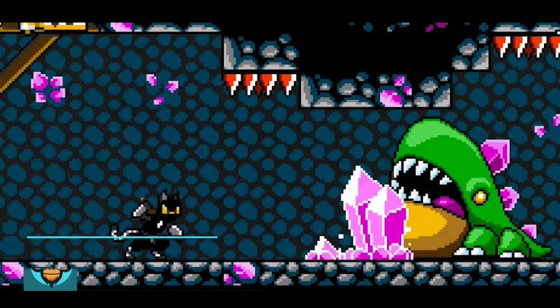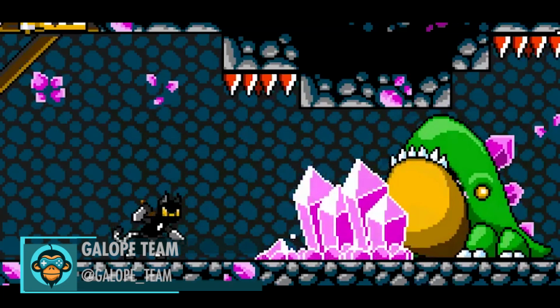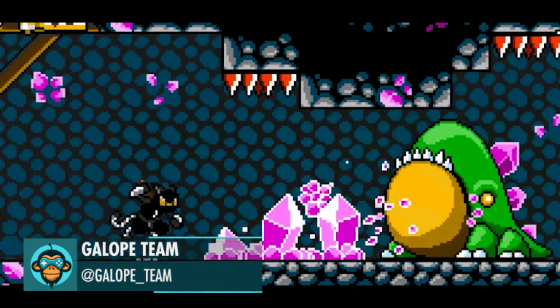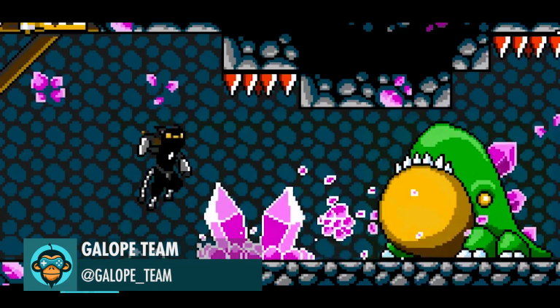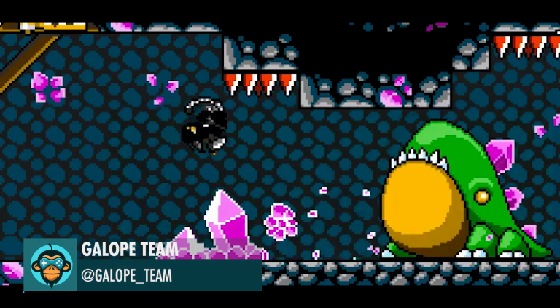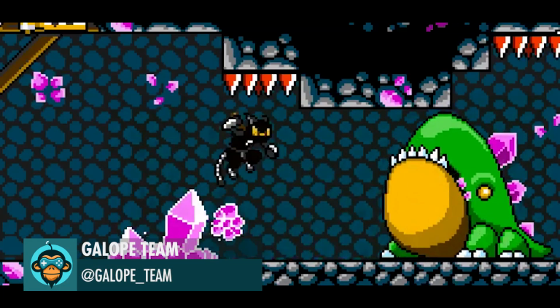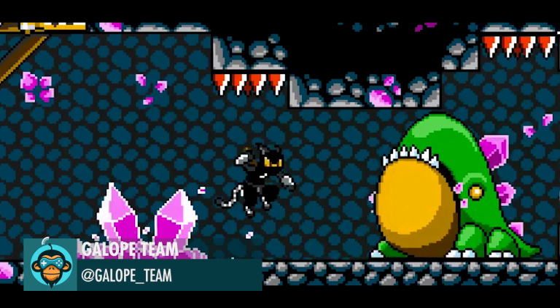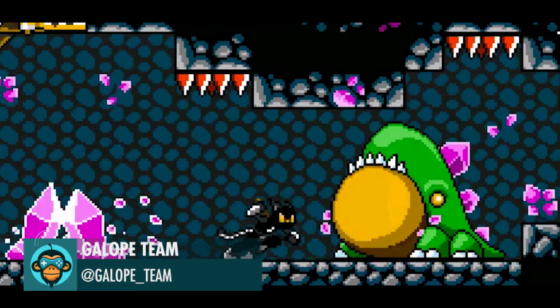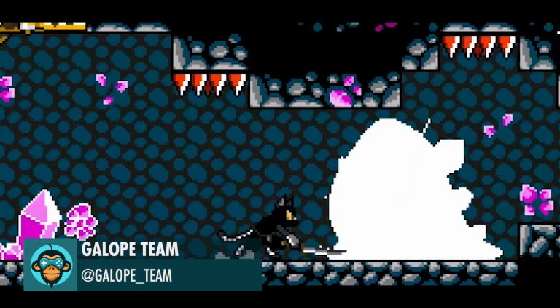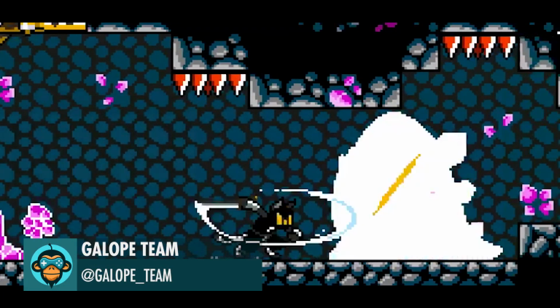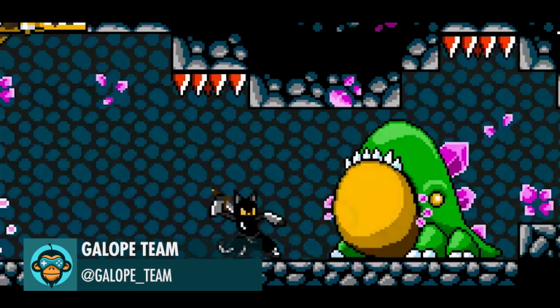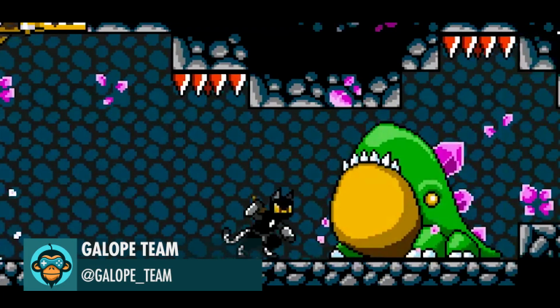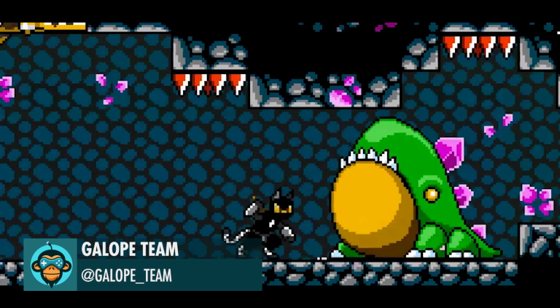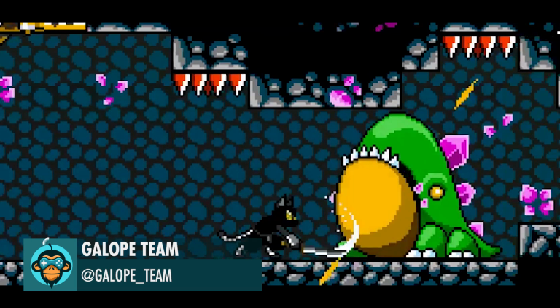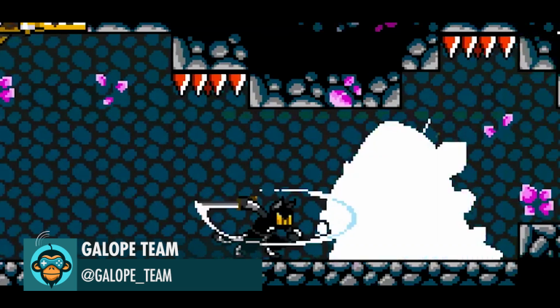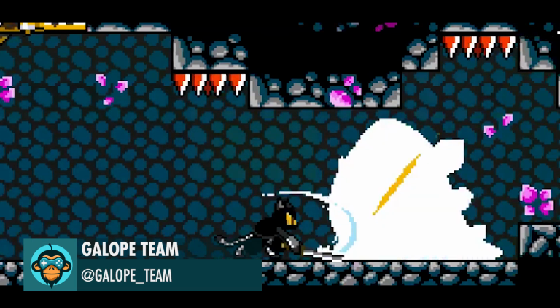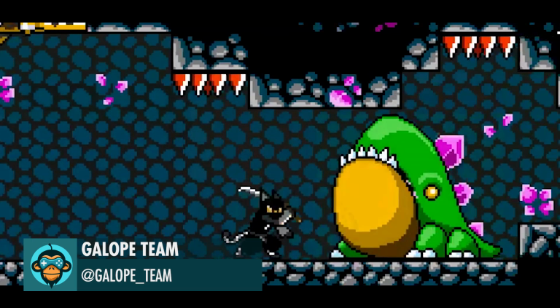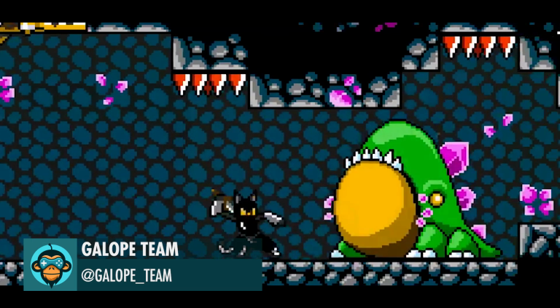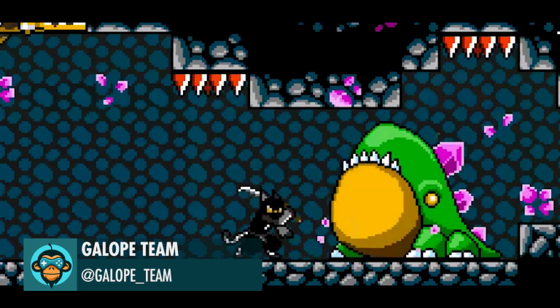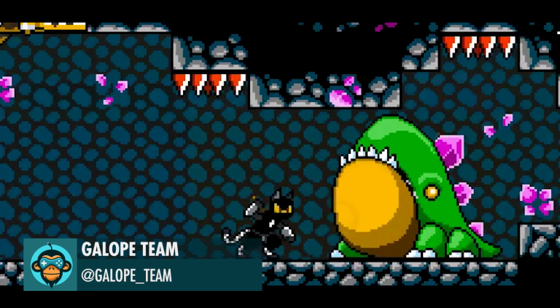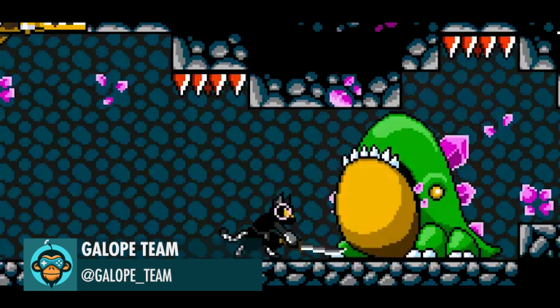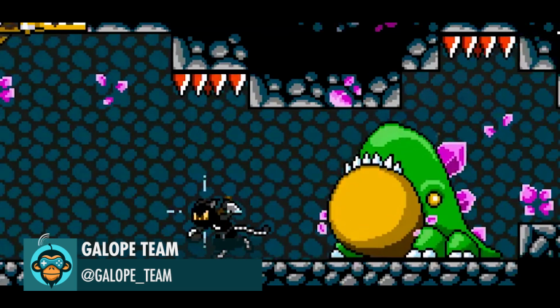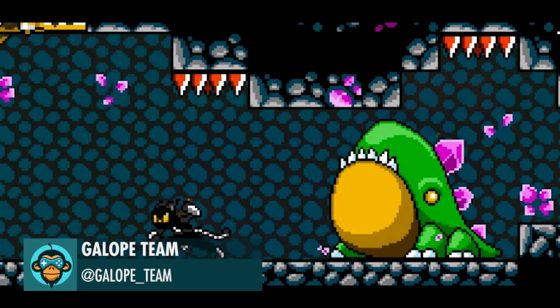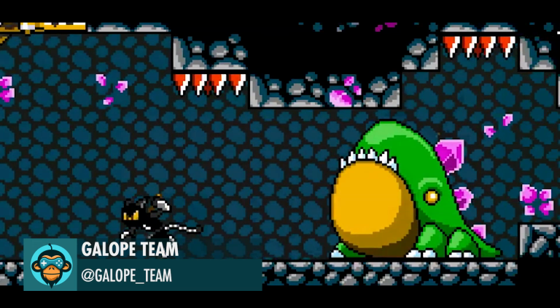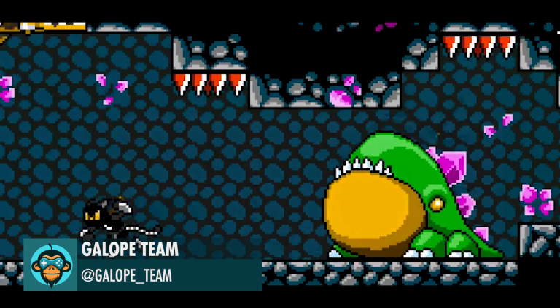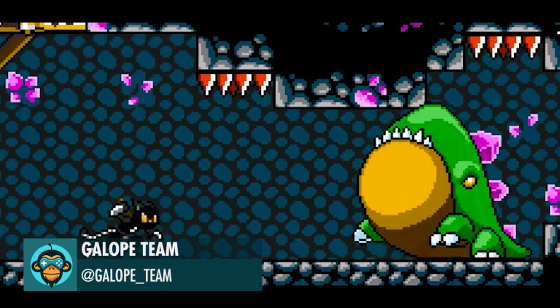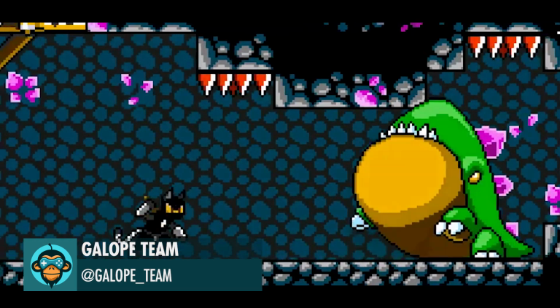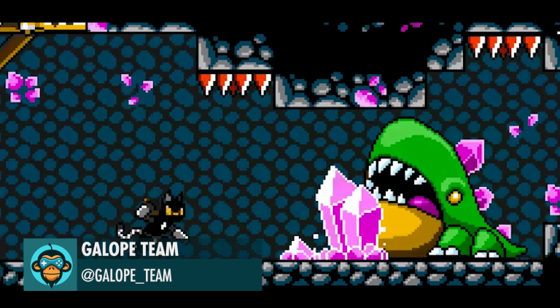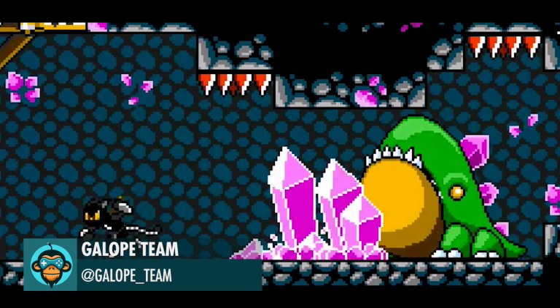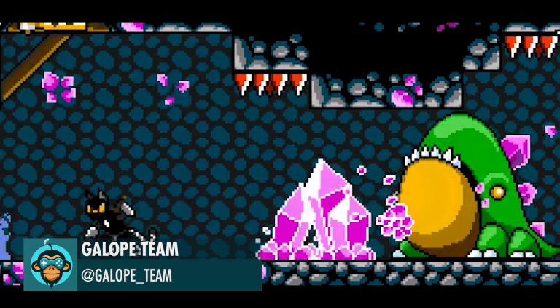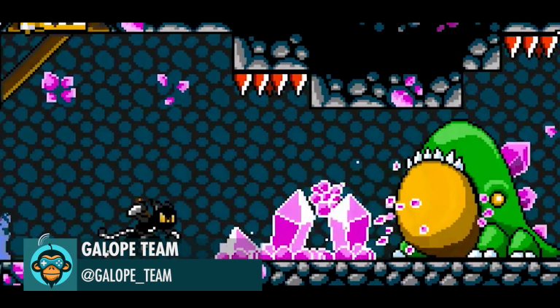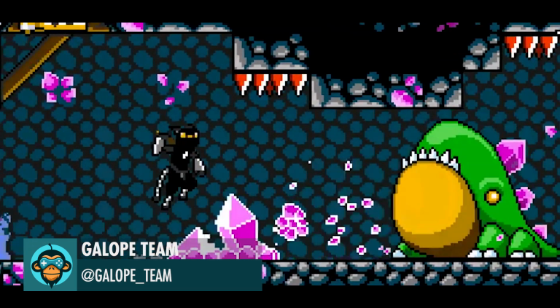The Galope Team says Gordy is super strong. Can you face it and survive?